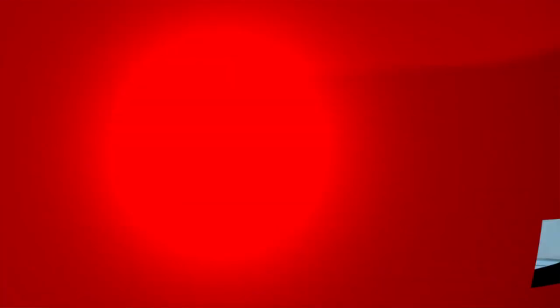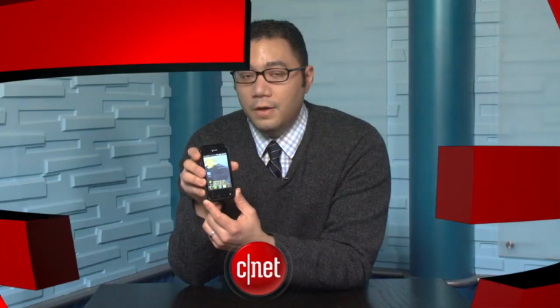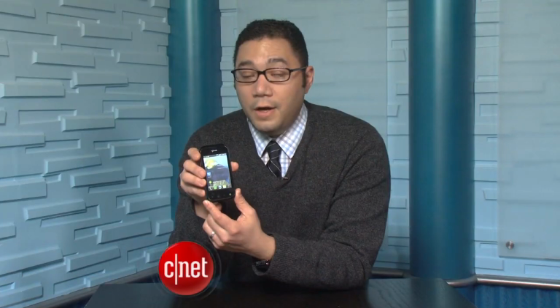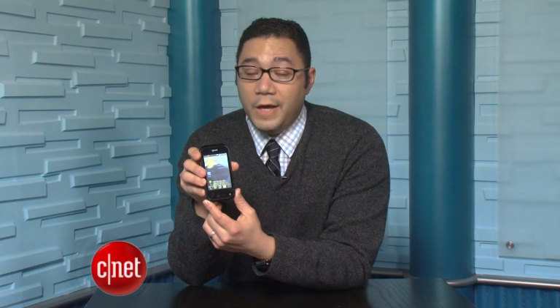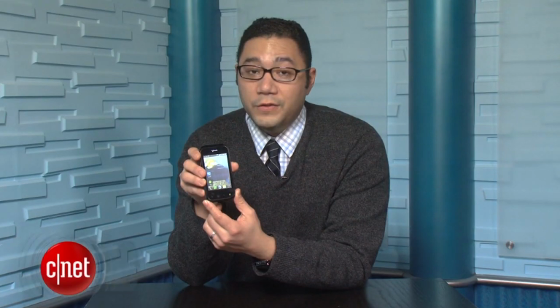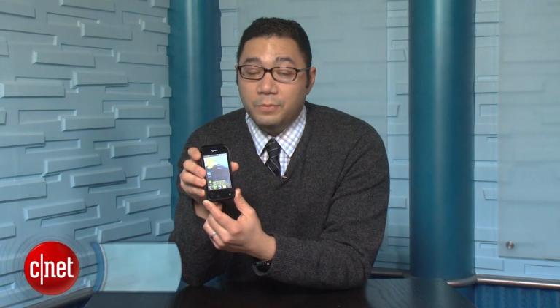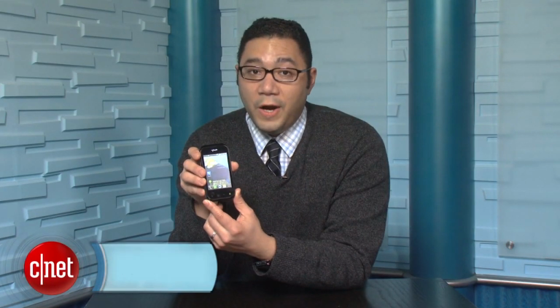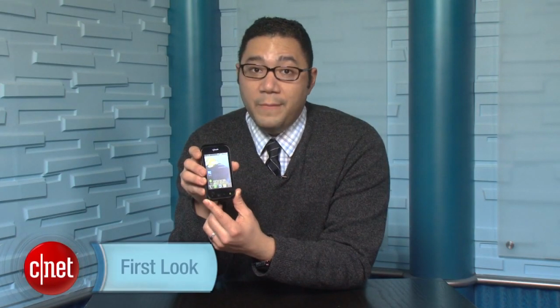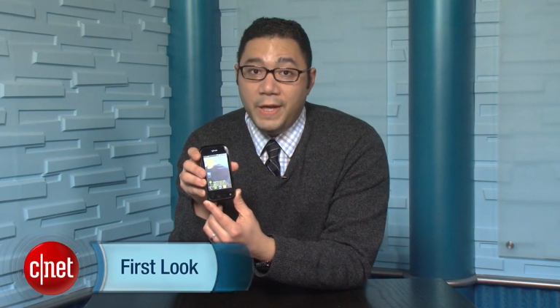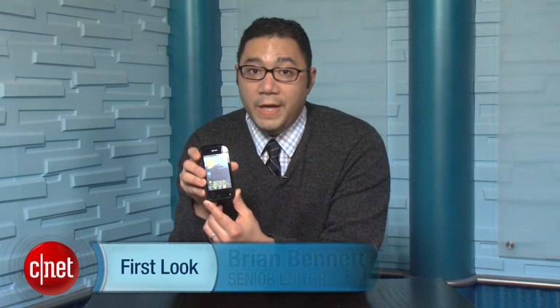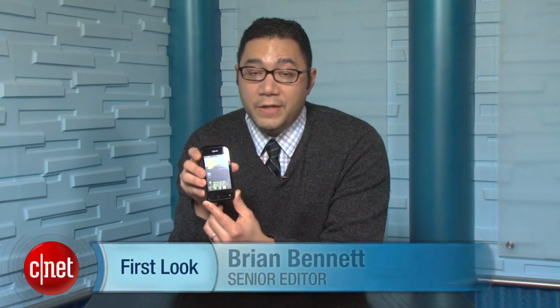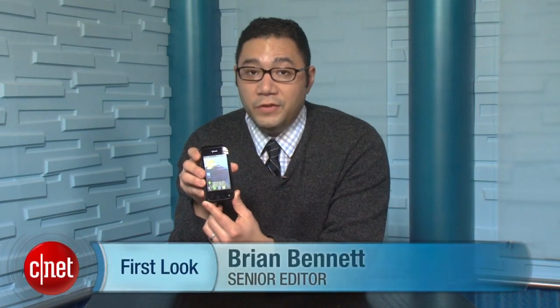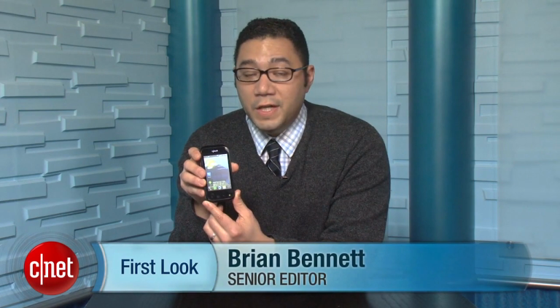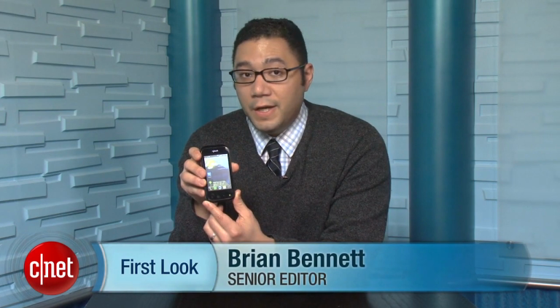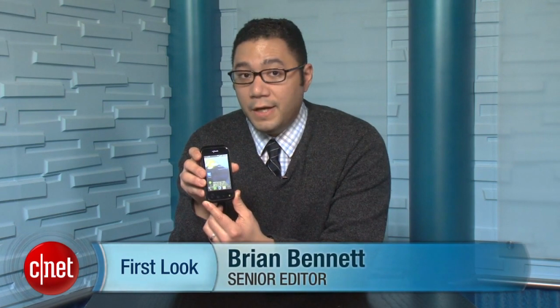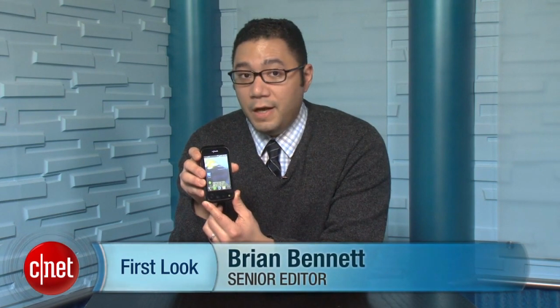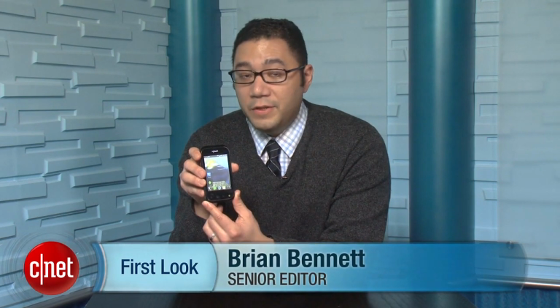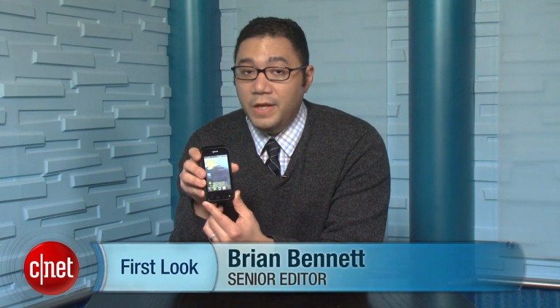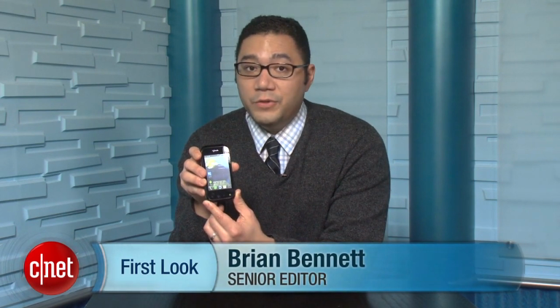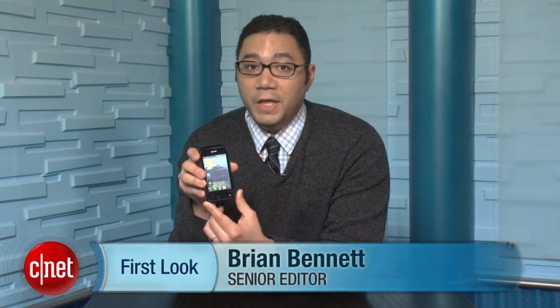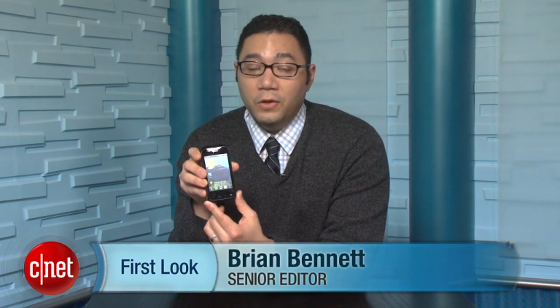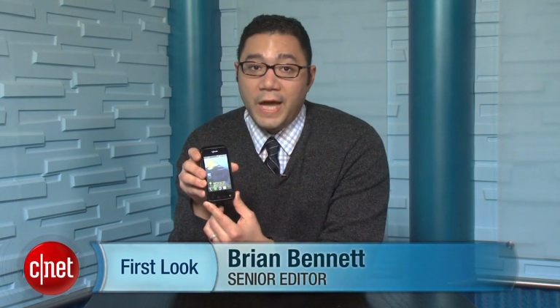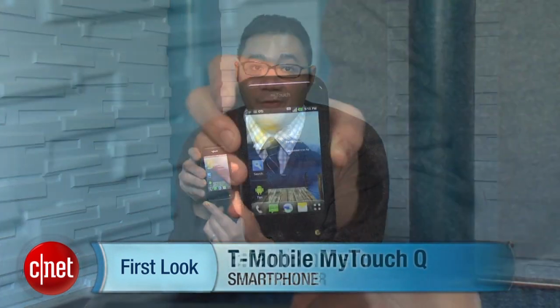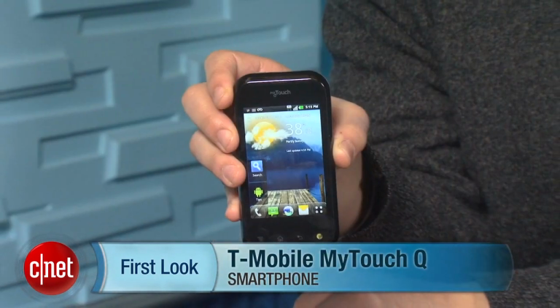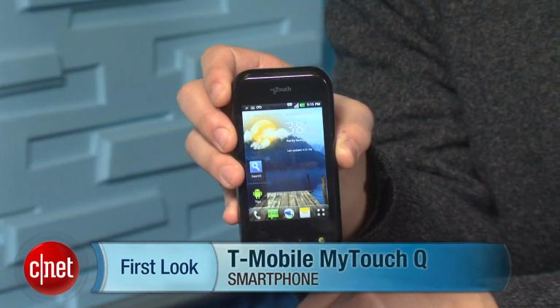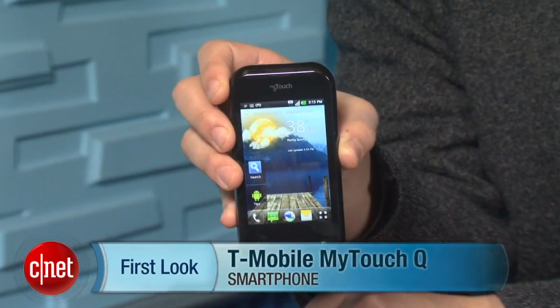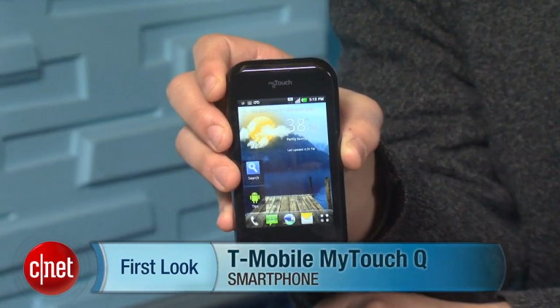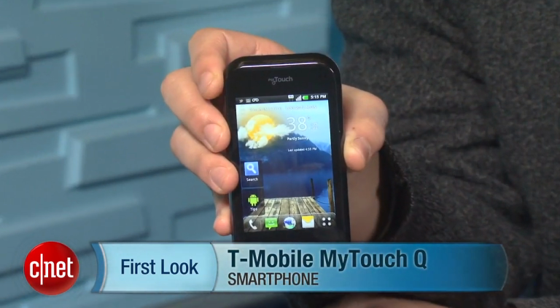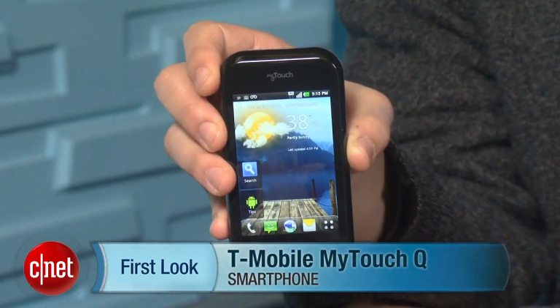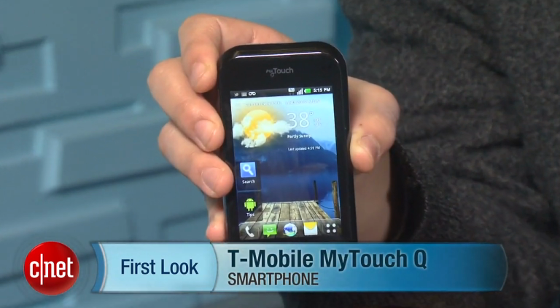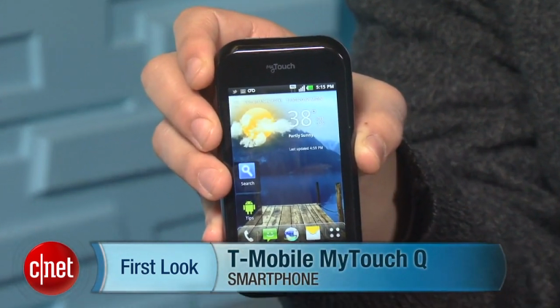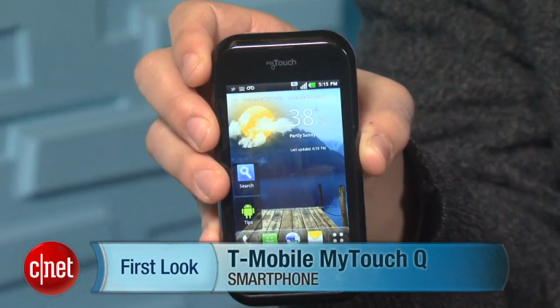Hi, this is Brian Bennett at CNET.com, and today we're taking a look at the T-Mobile MyTouch Q.